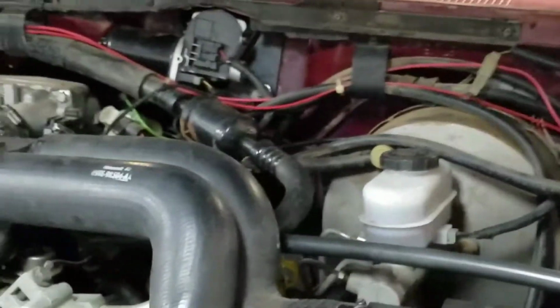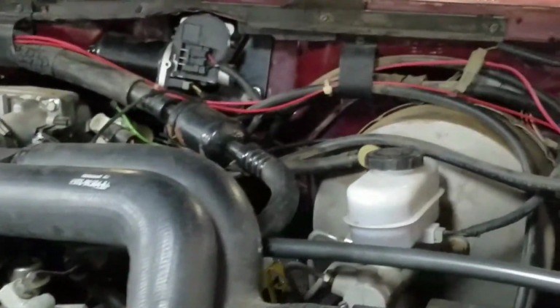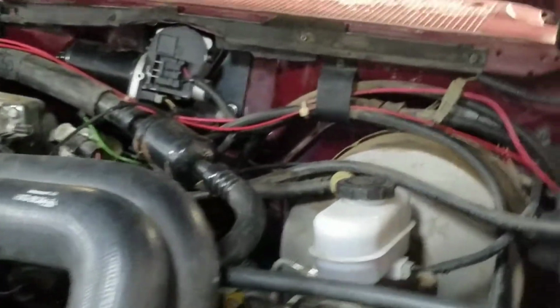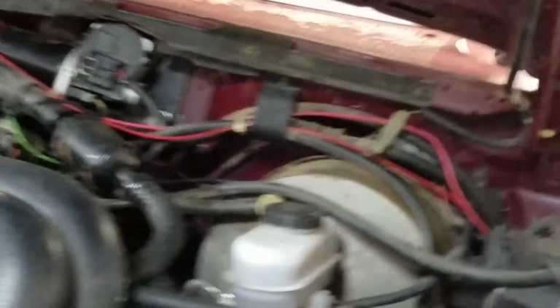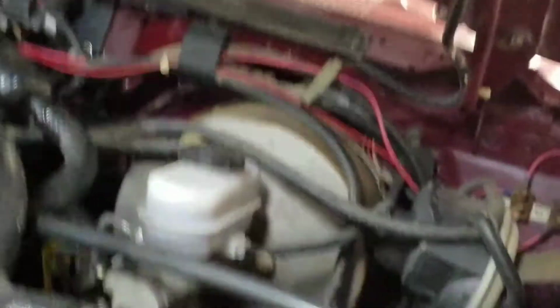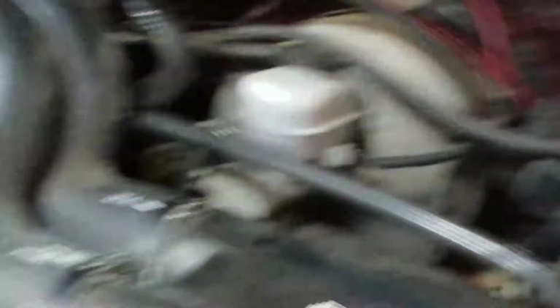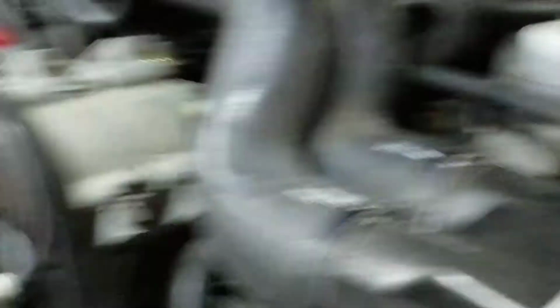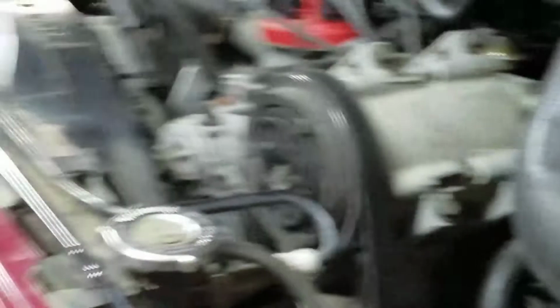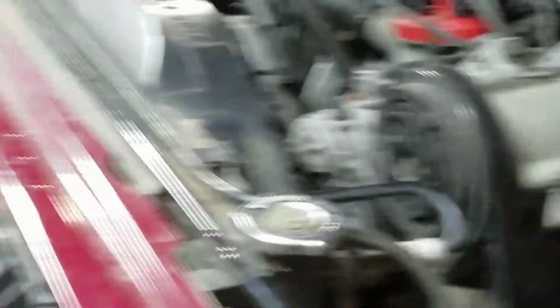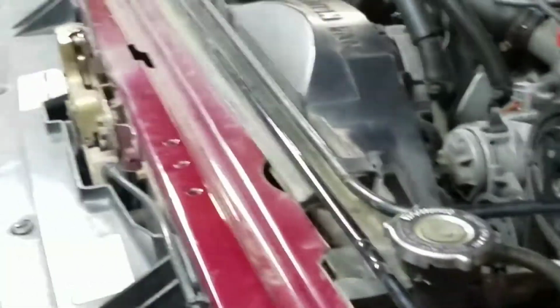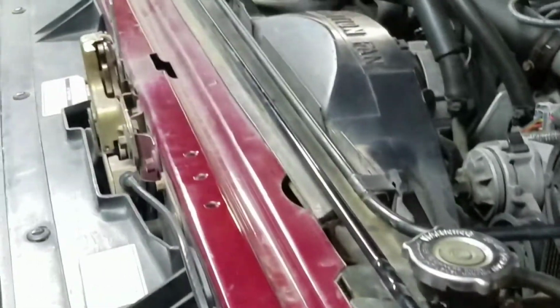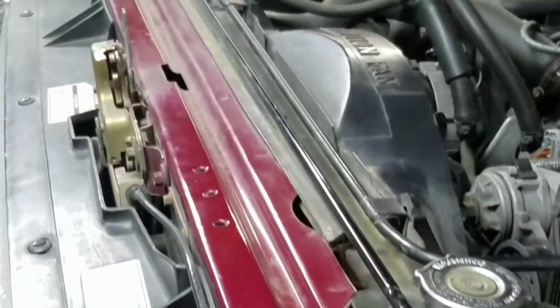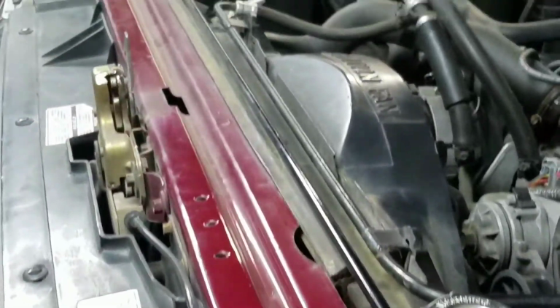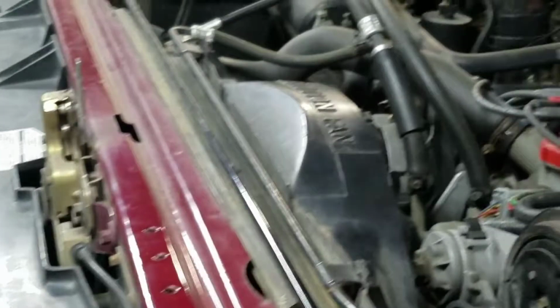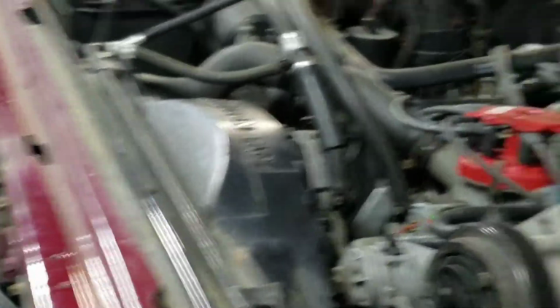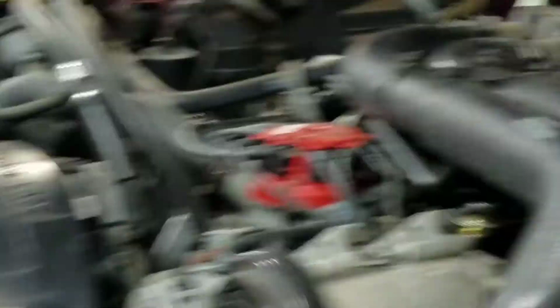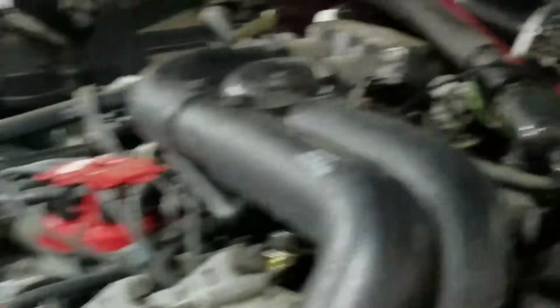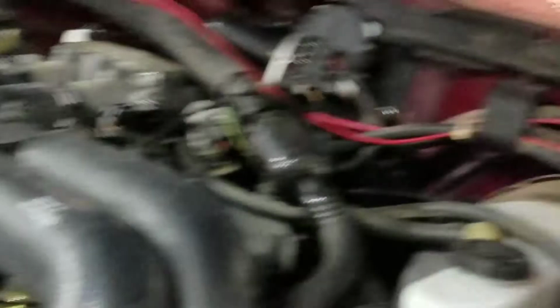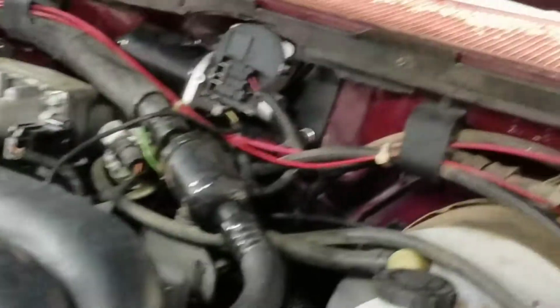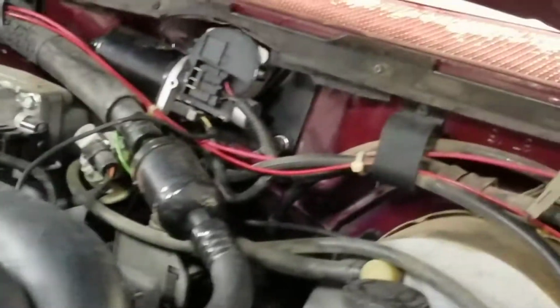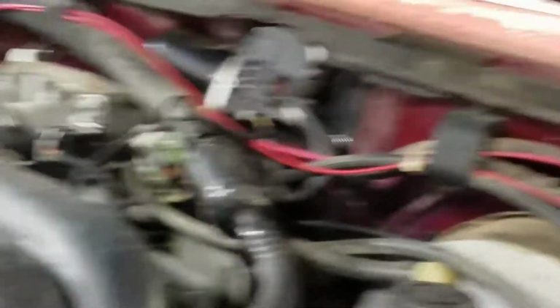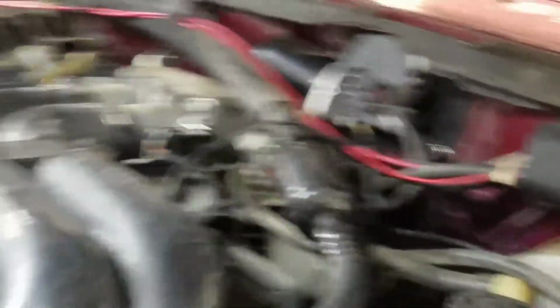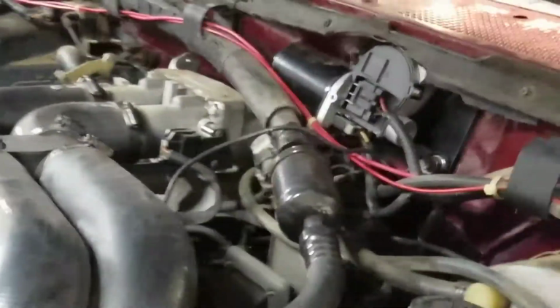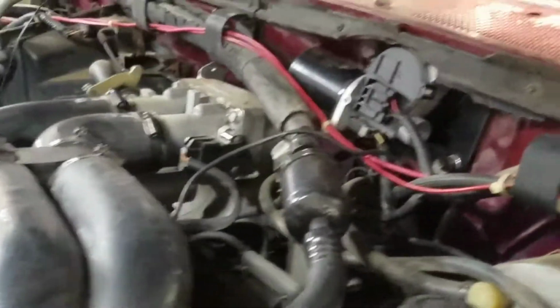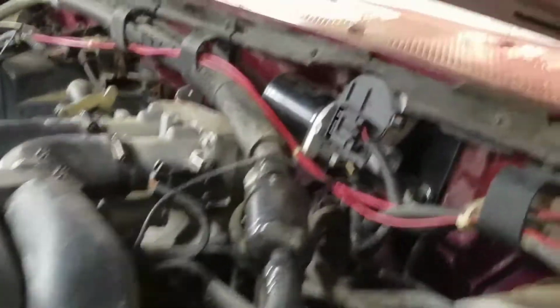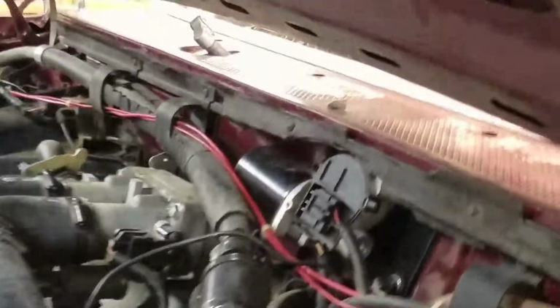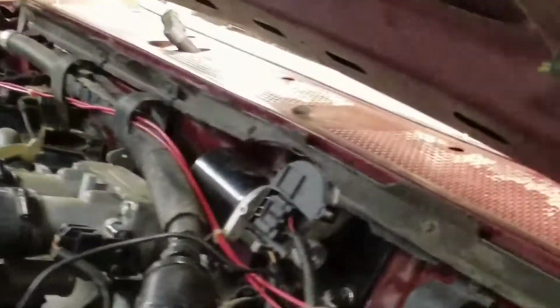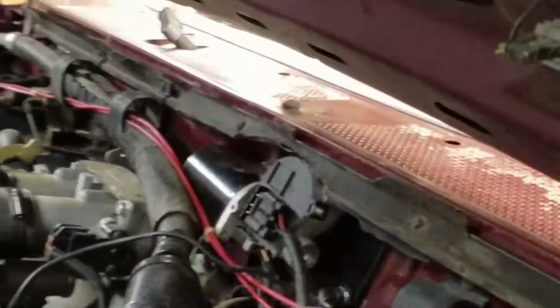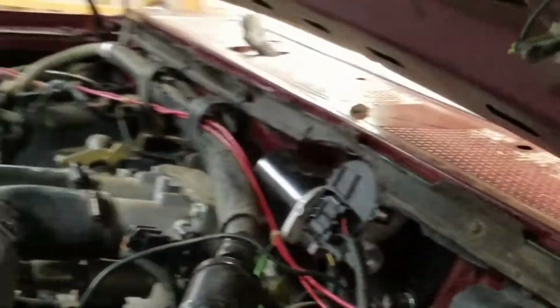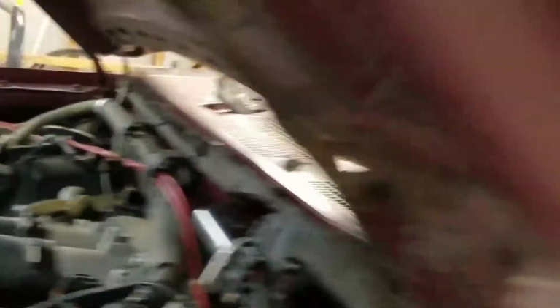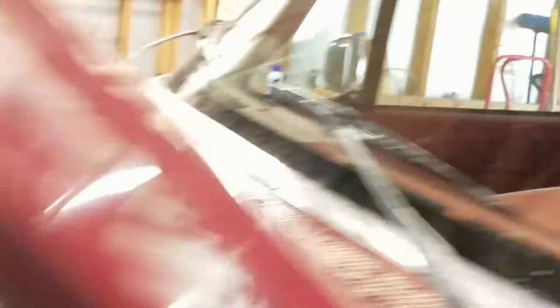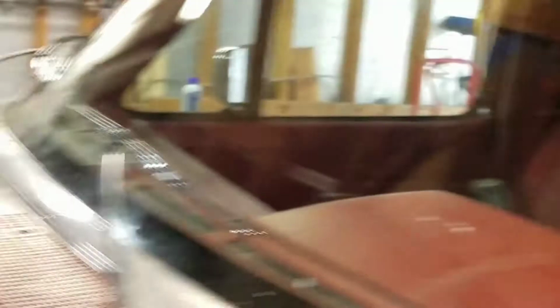Alright, I'm back, got it all set up — there's the new motor in there.